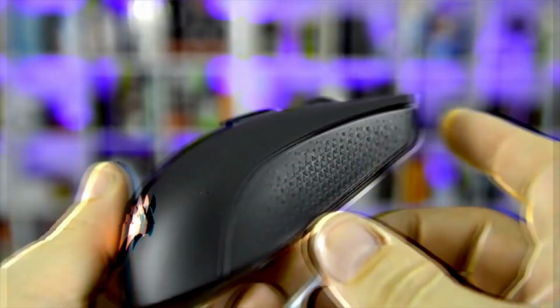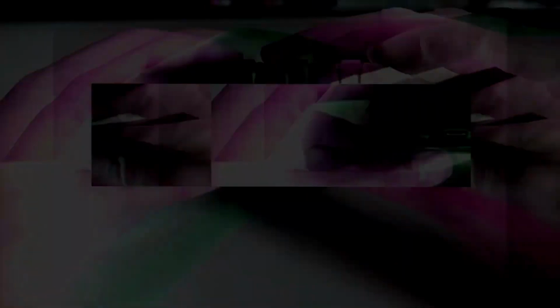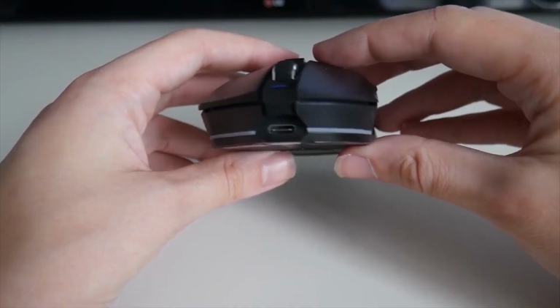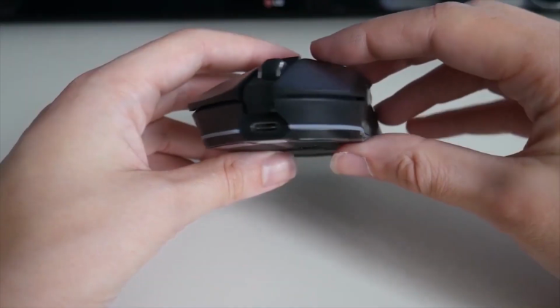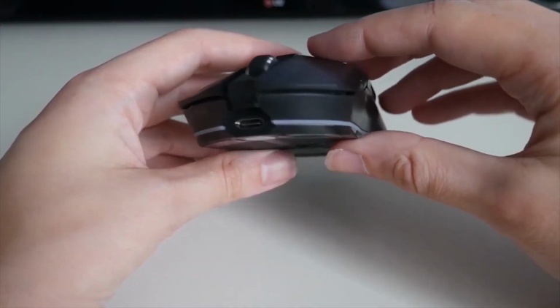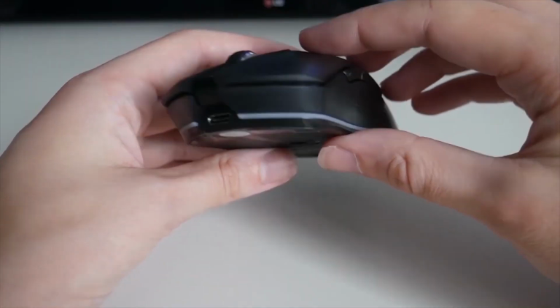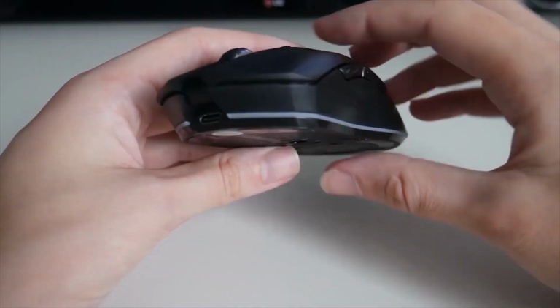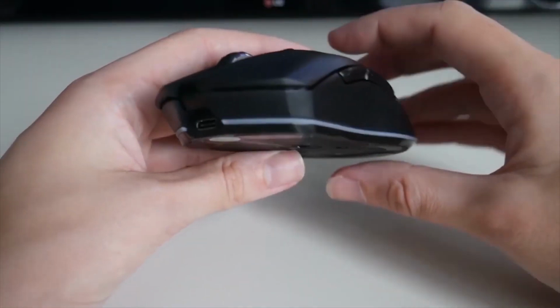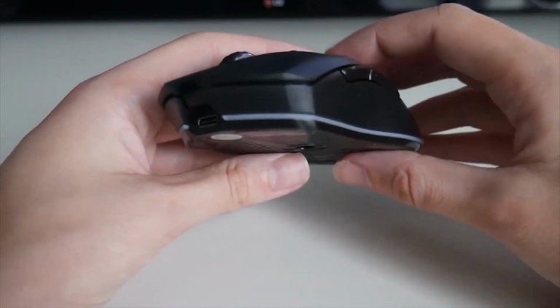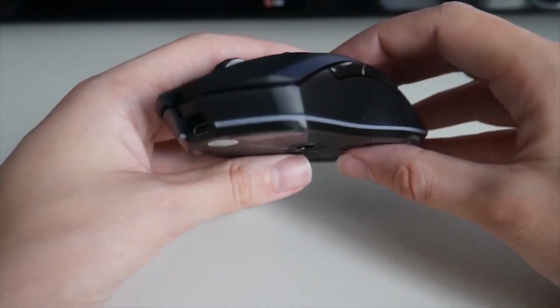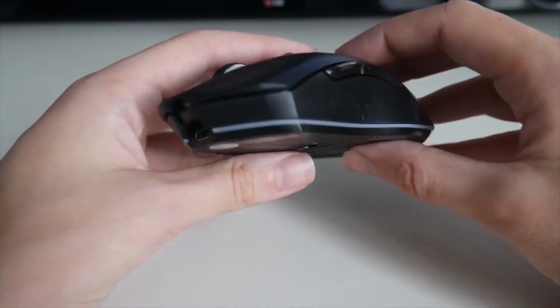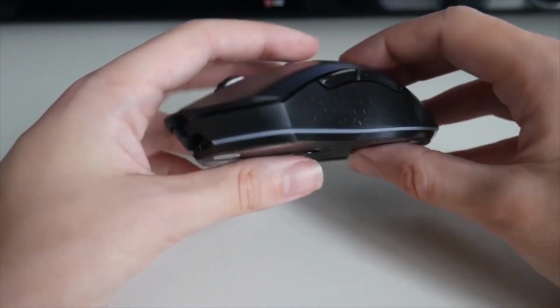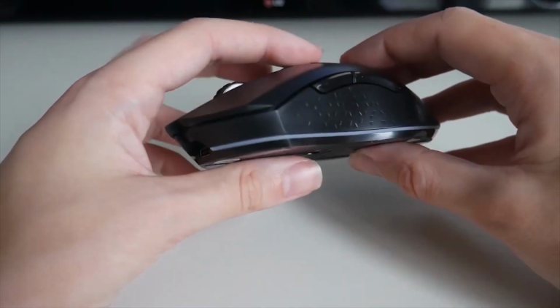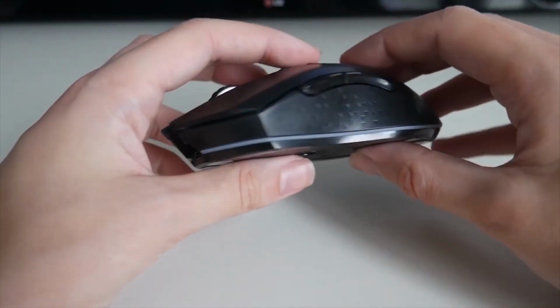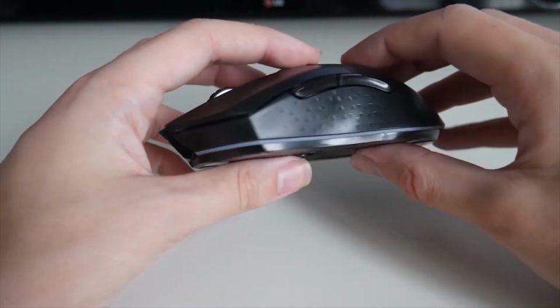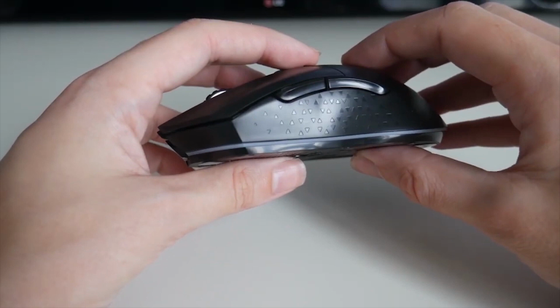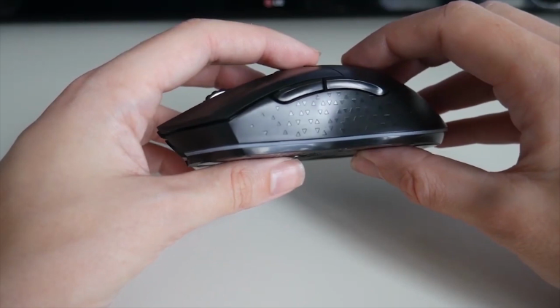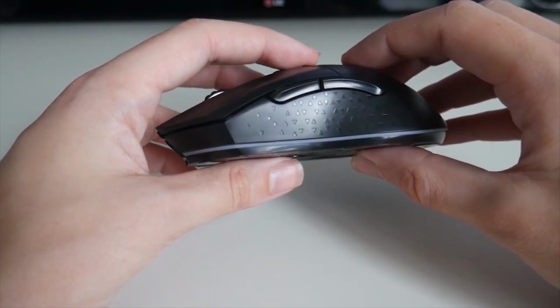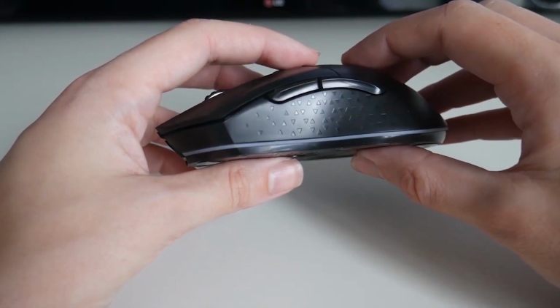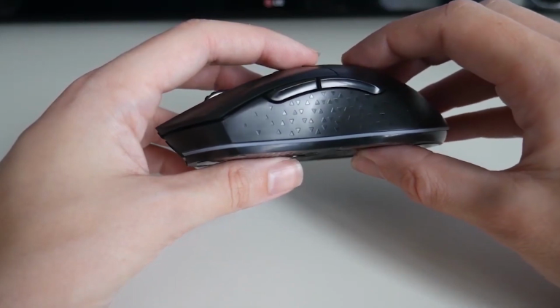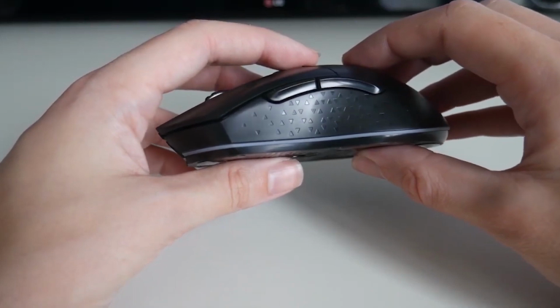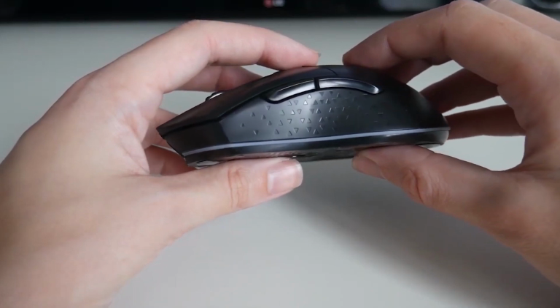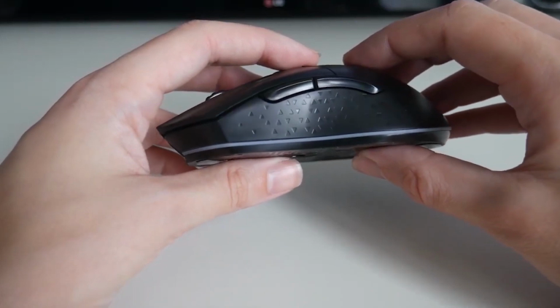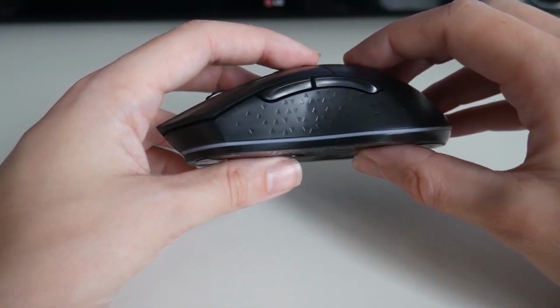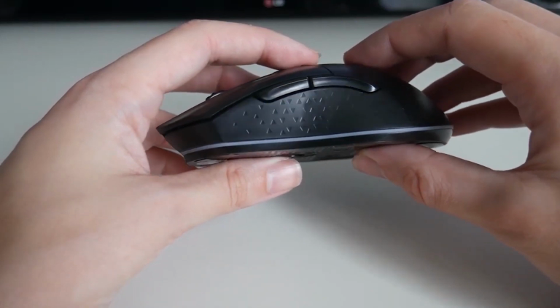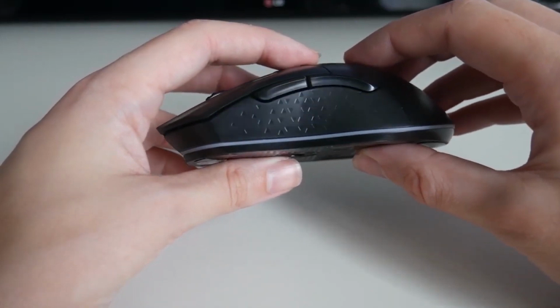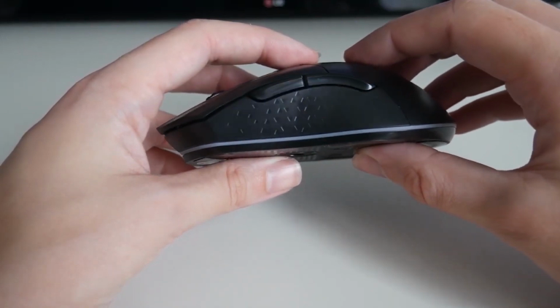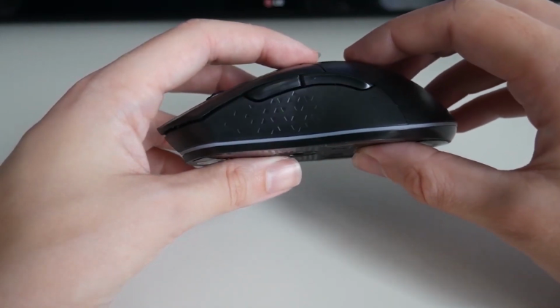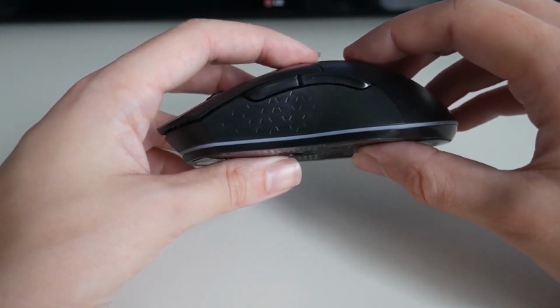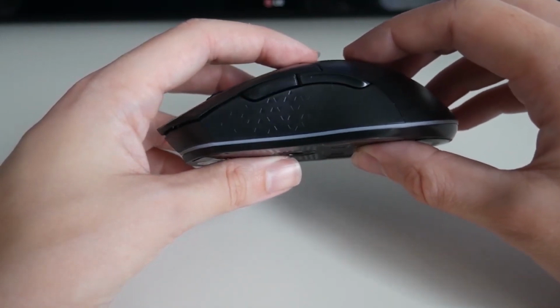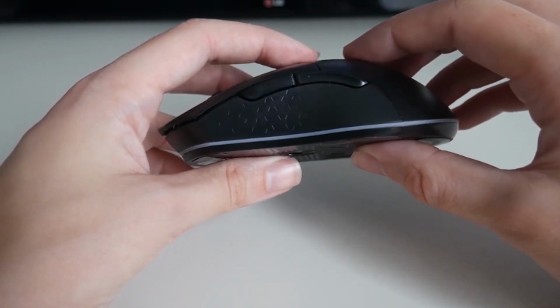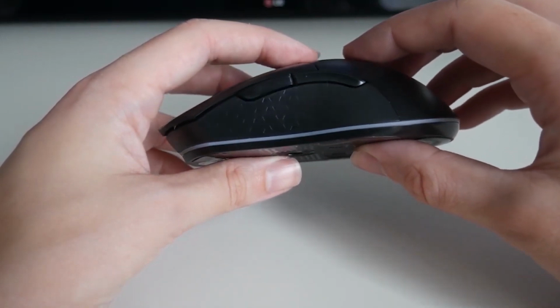Hello, and welcome to this video in which I will introduce you to our best gaming mice 2022. Let's go.